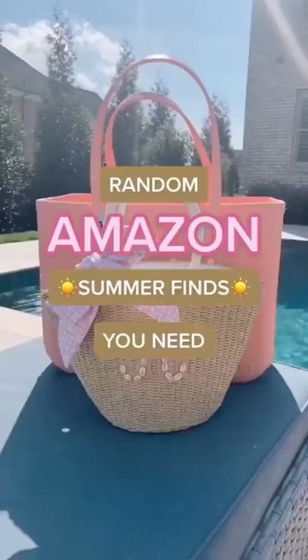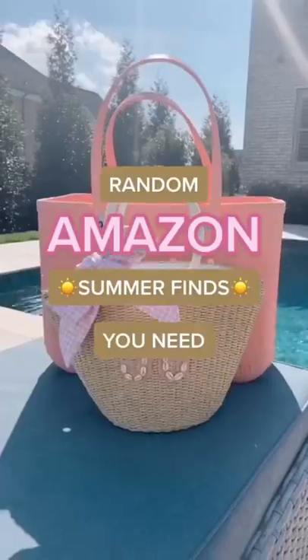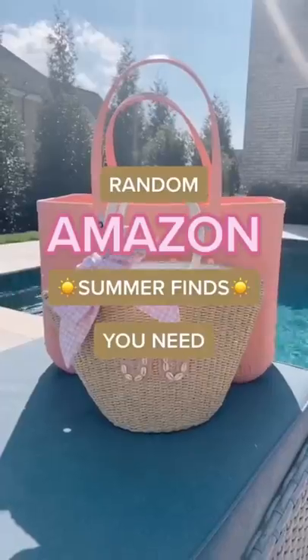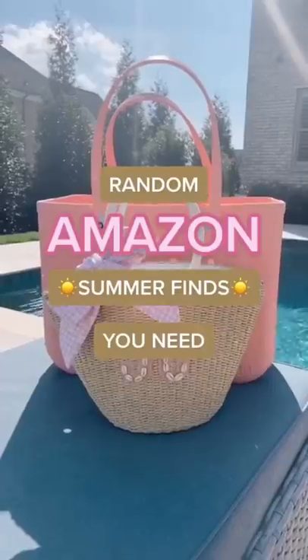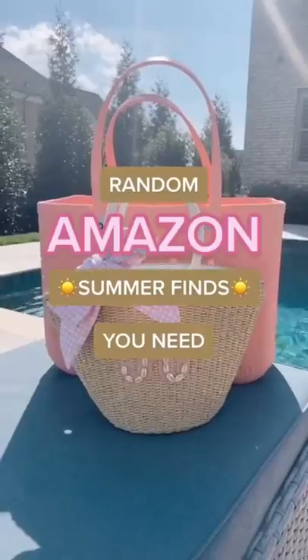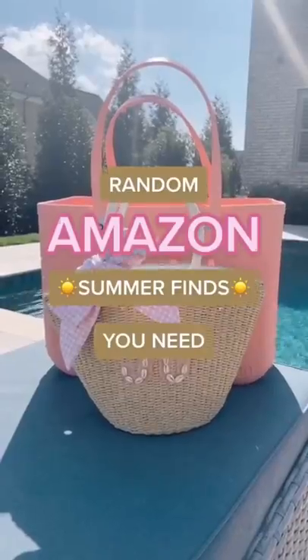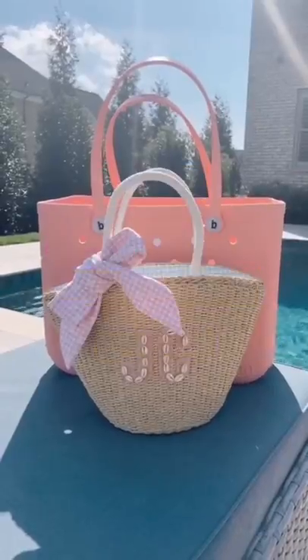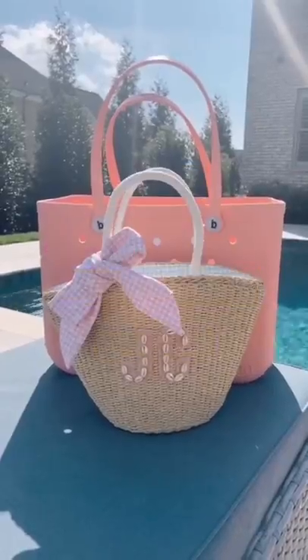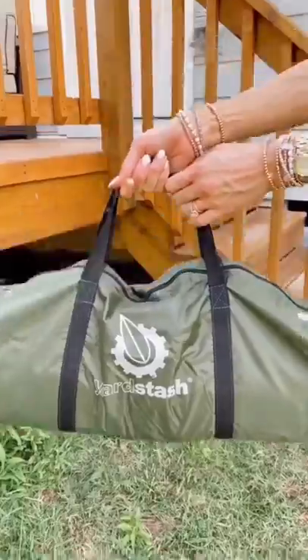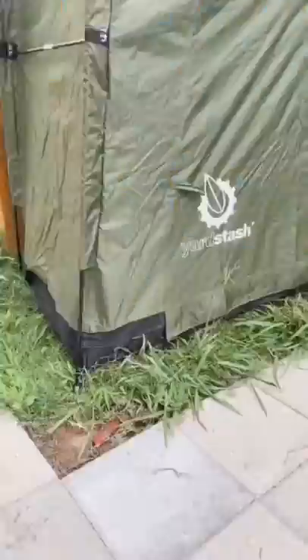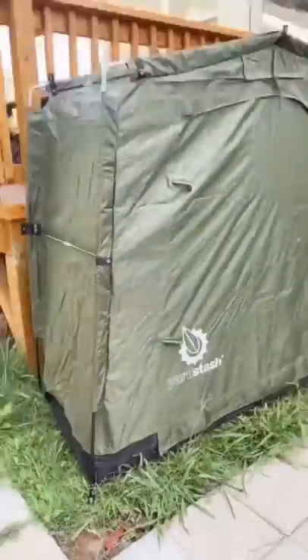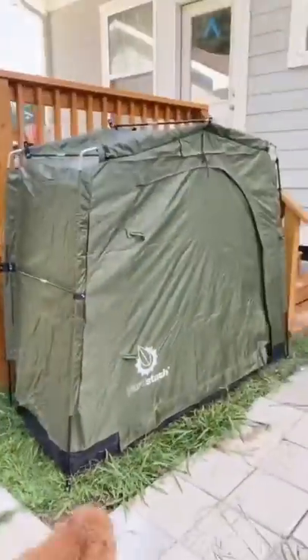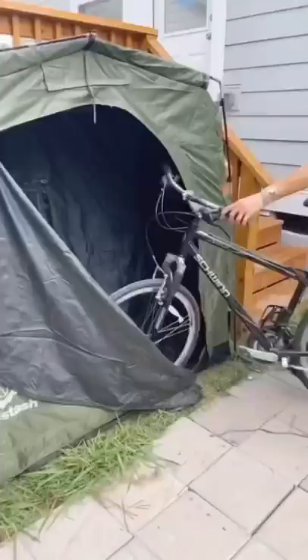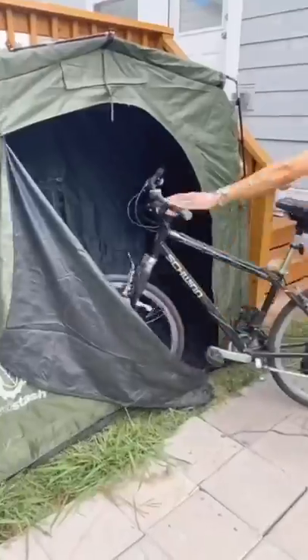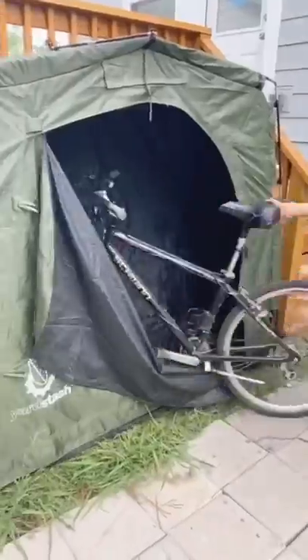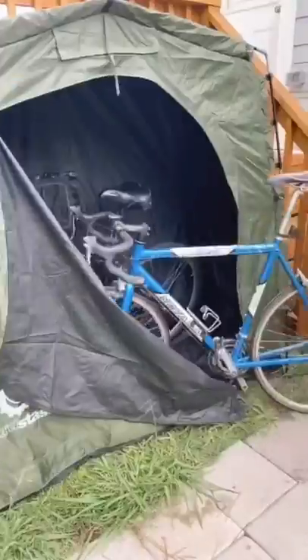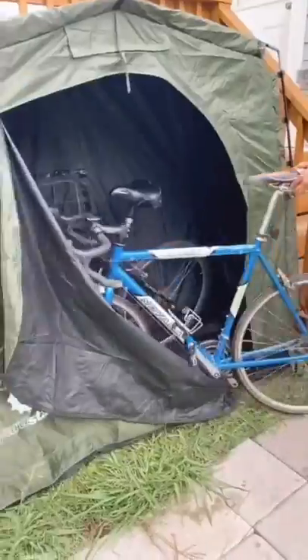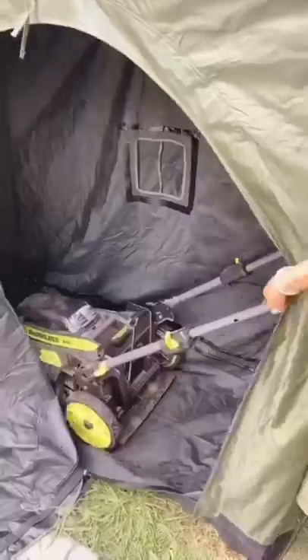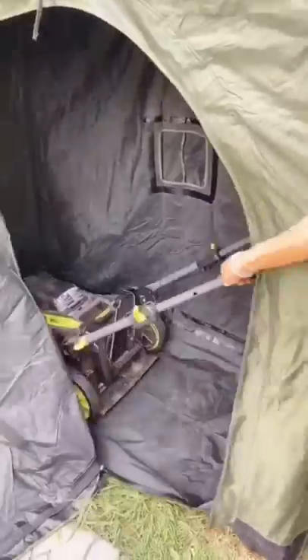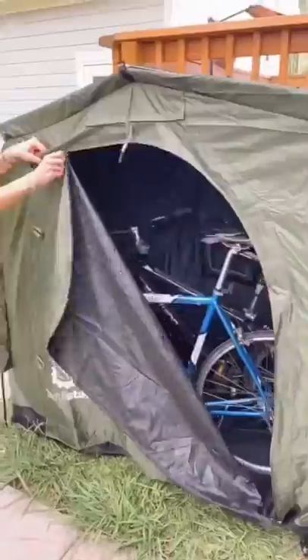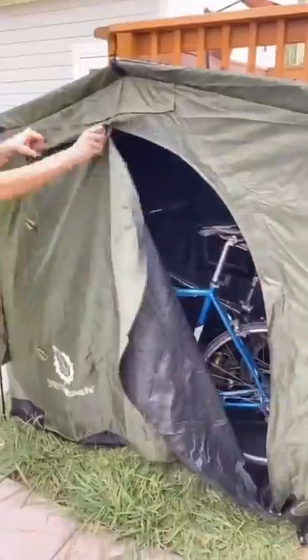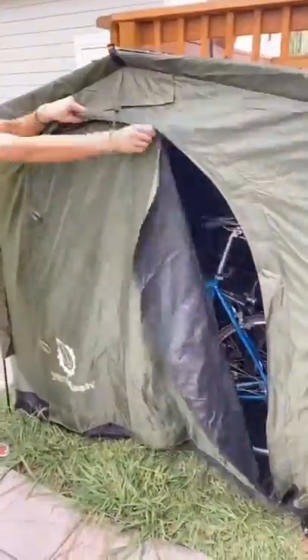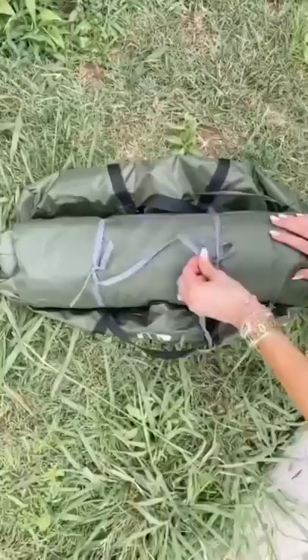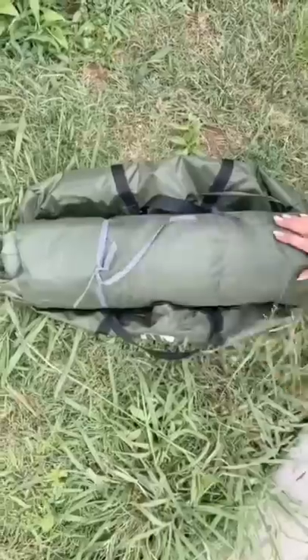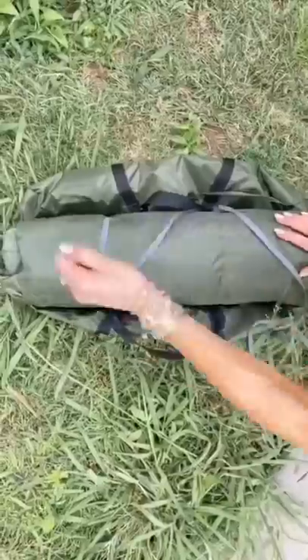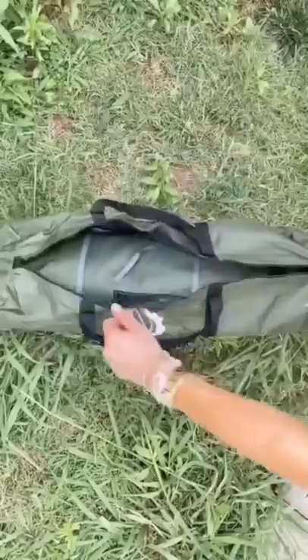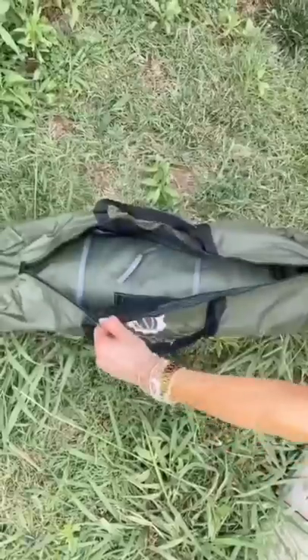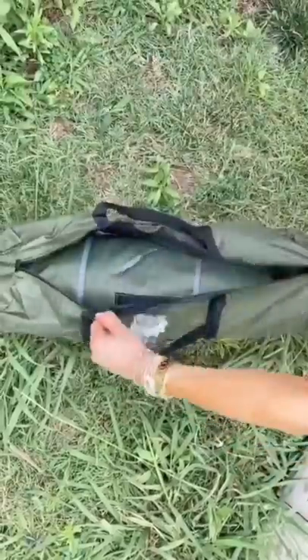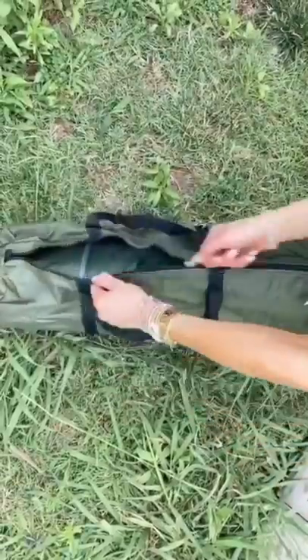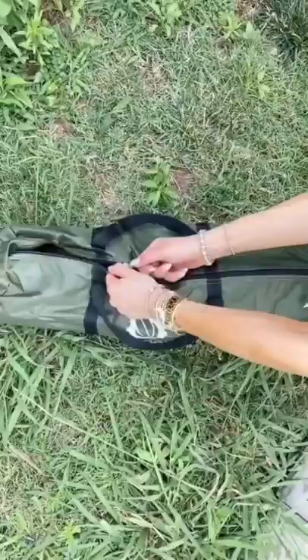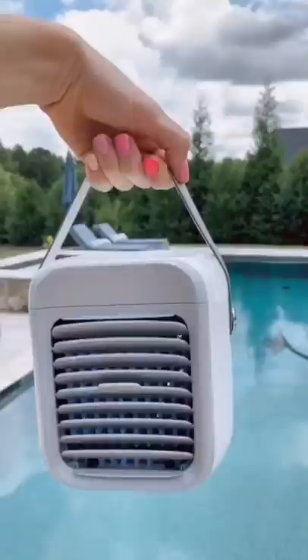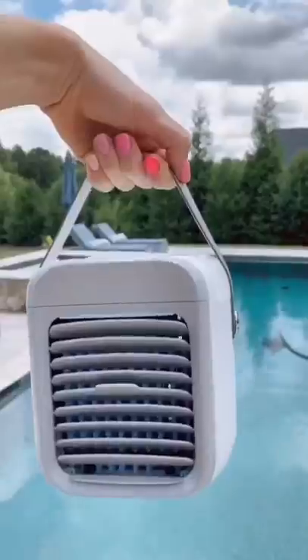Random Amazon Summer Finds. This is a portable shed to fit all of your outdoor equipment, and you can easily take it down and put it up anywhere.